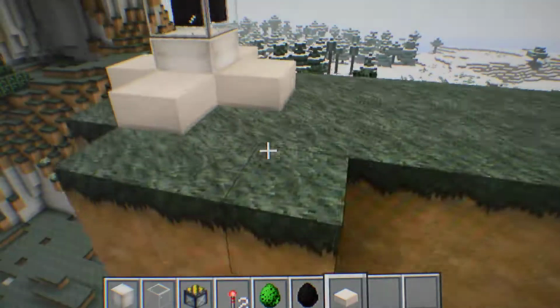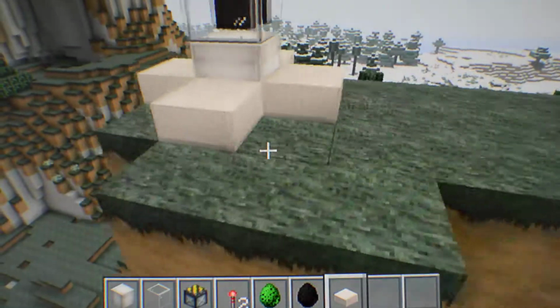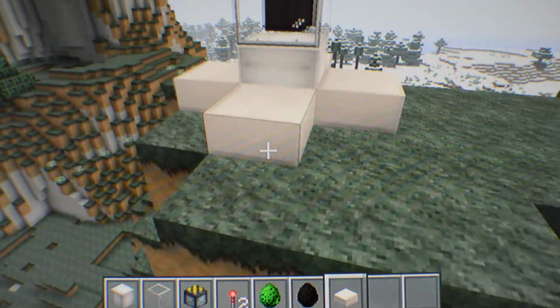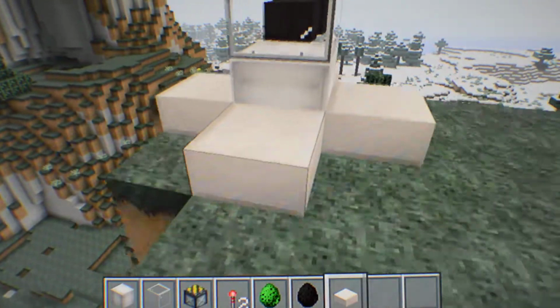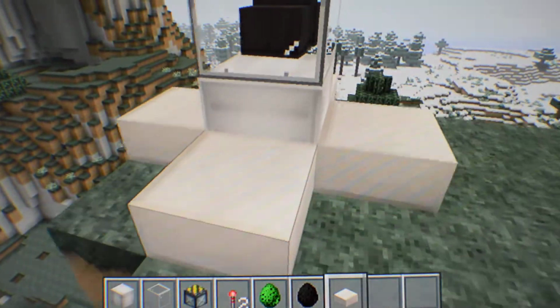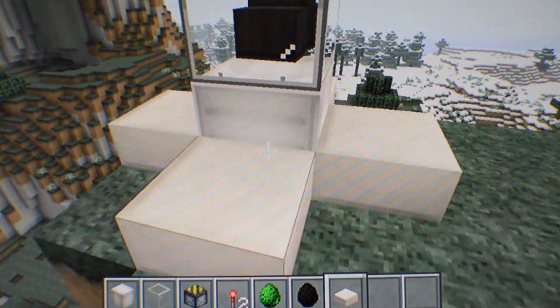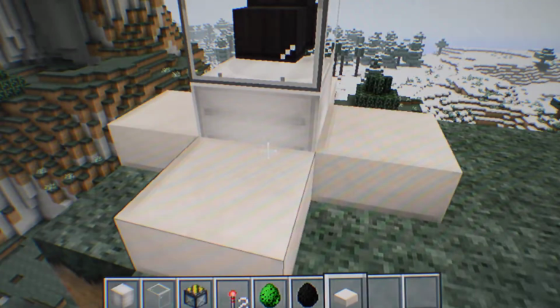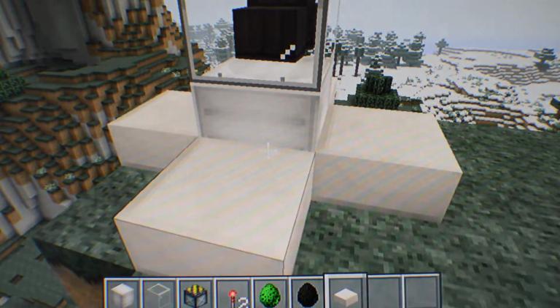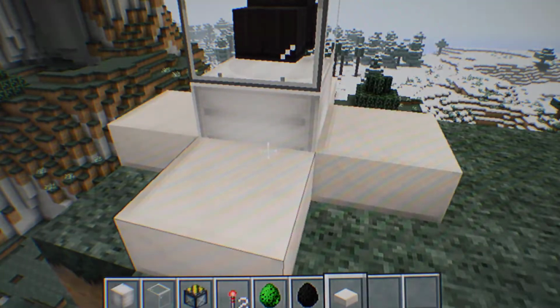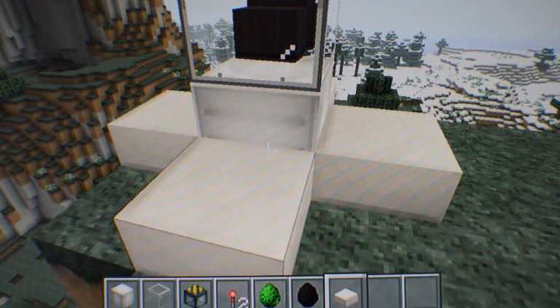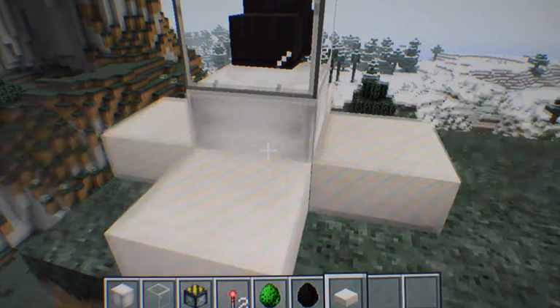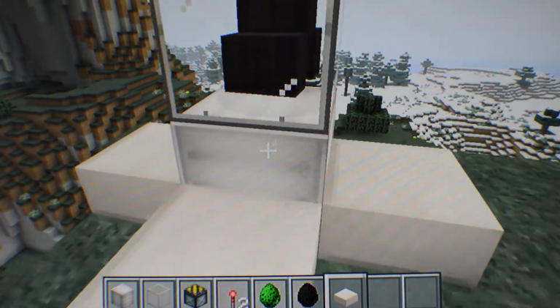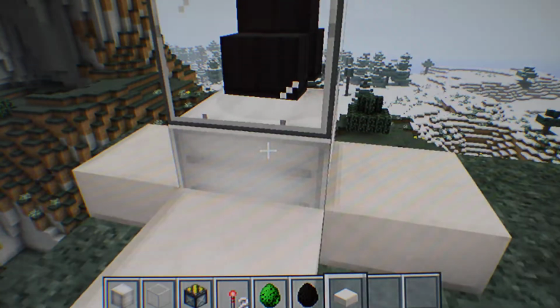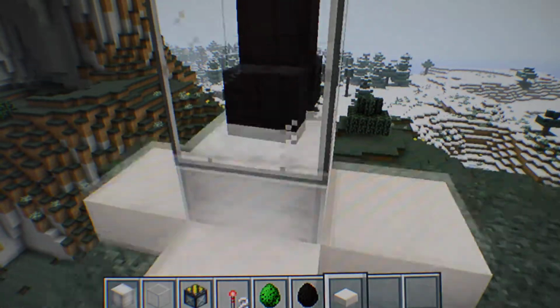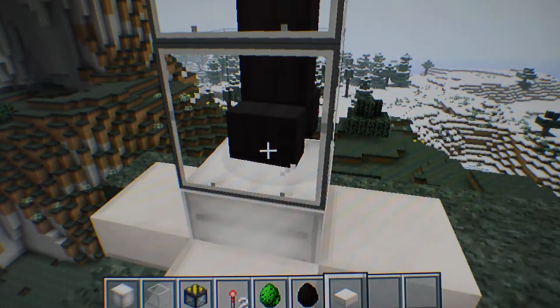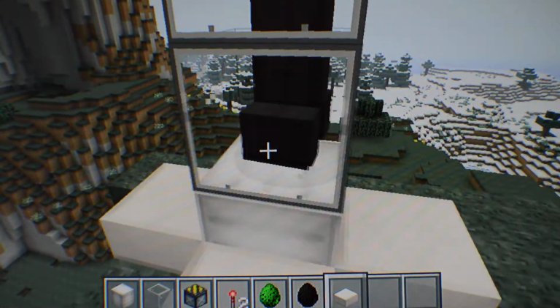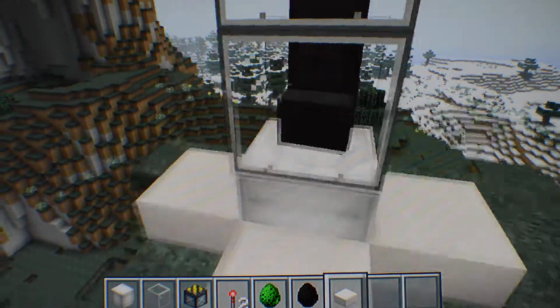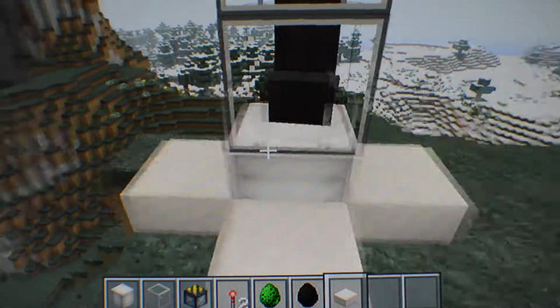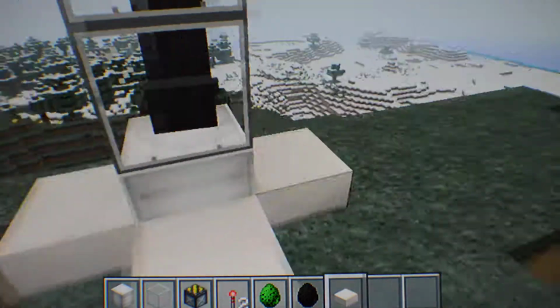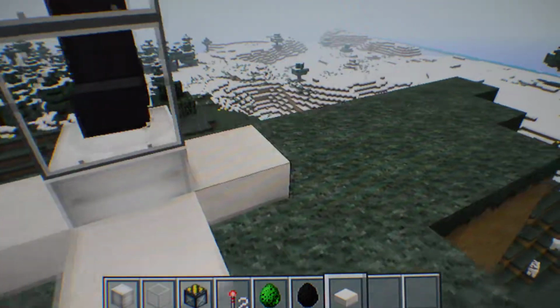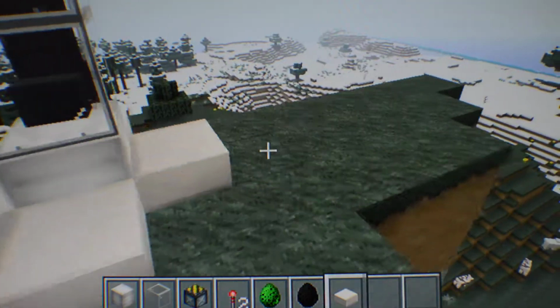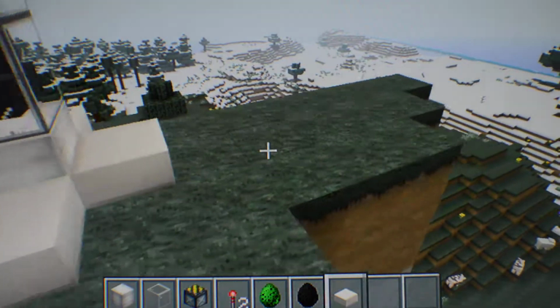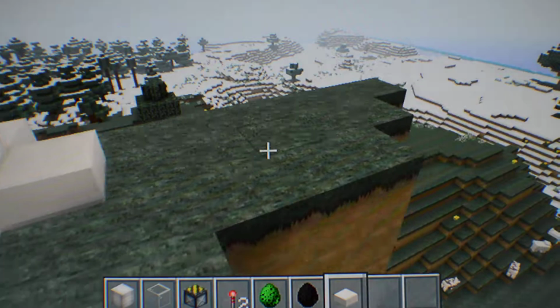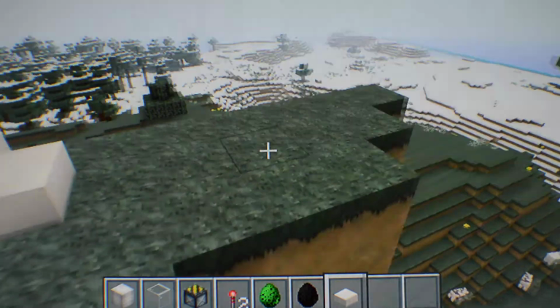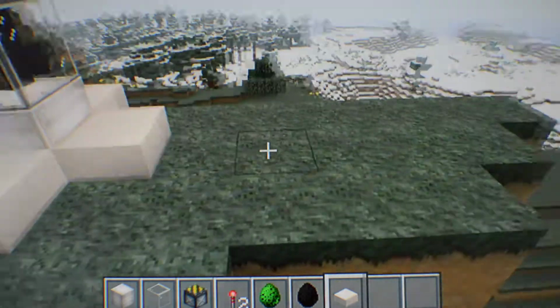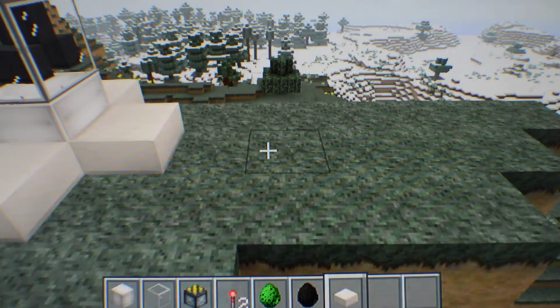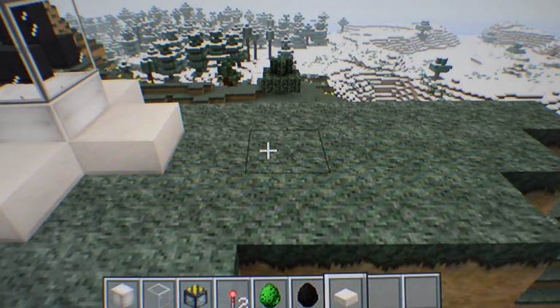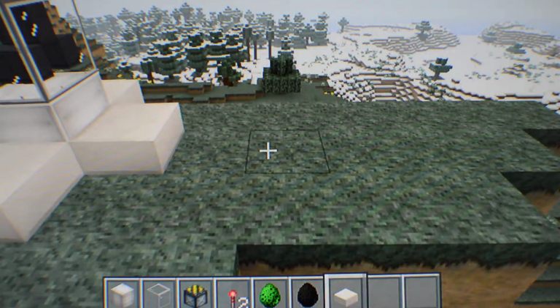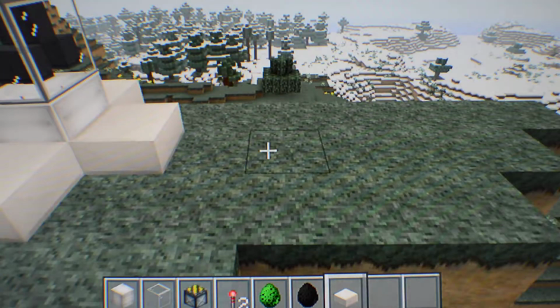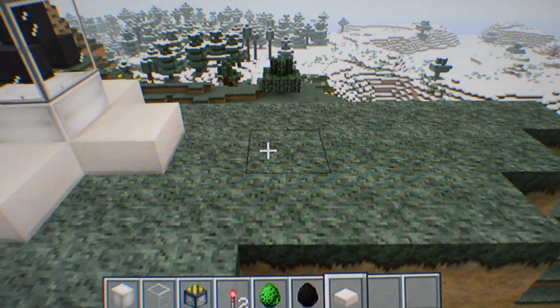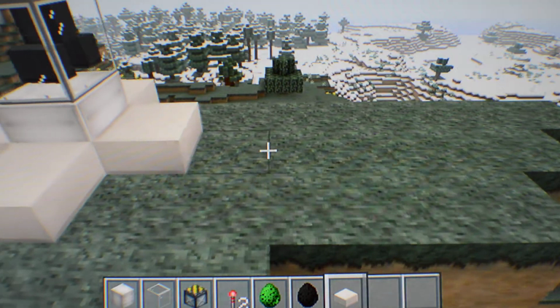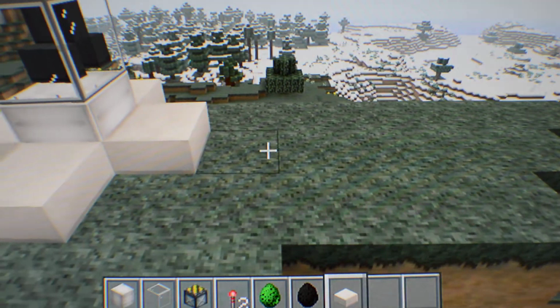So this is the City Texture Pack. That's our glowstone right there. And I'll show you how to do one for an enderman.